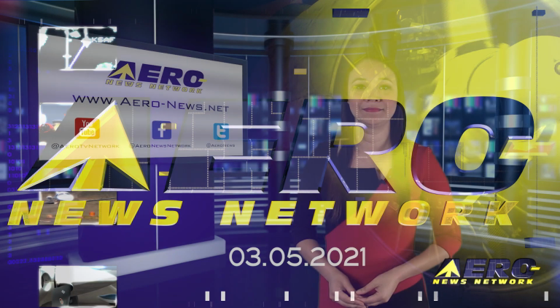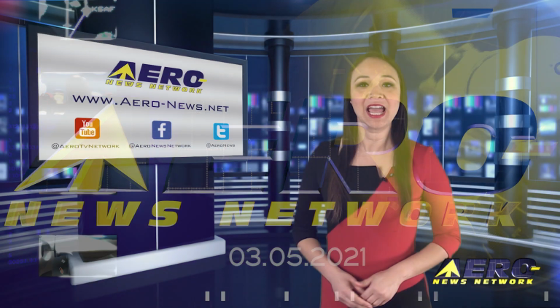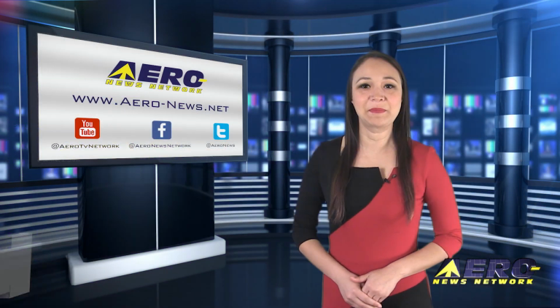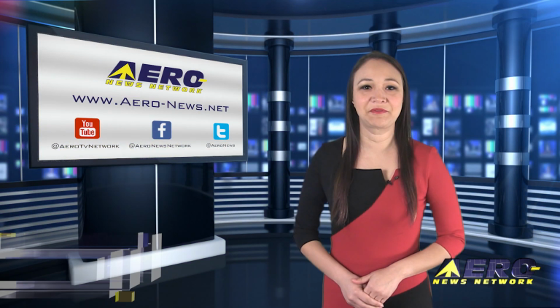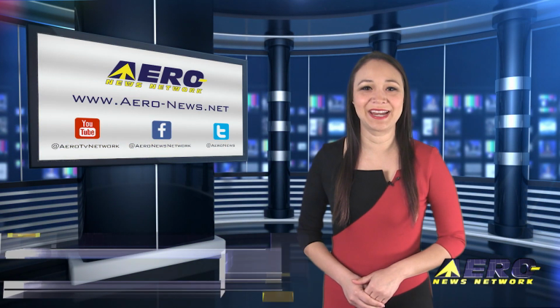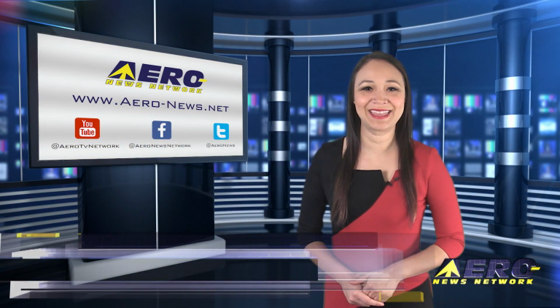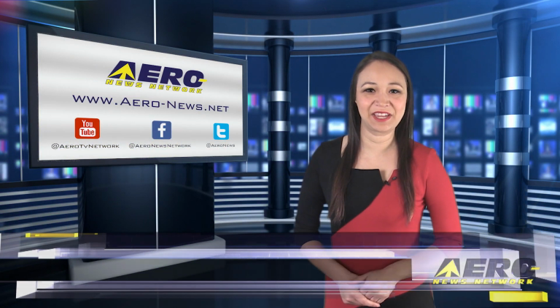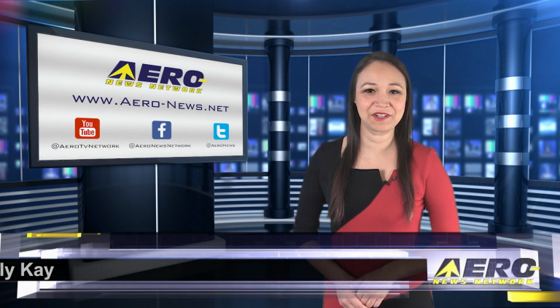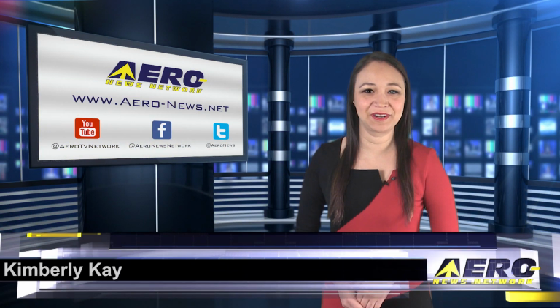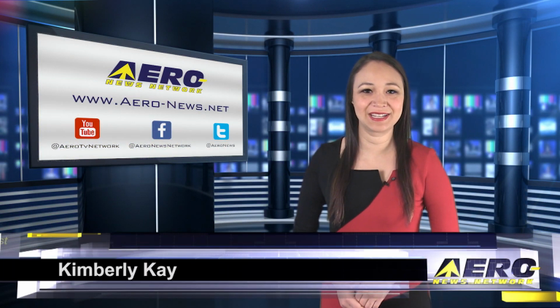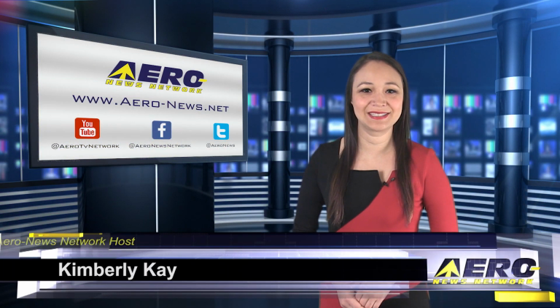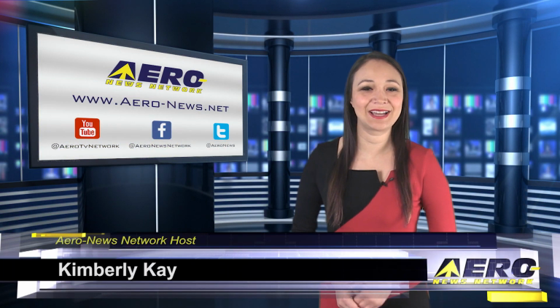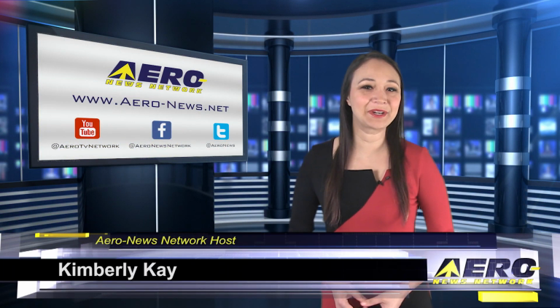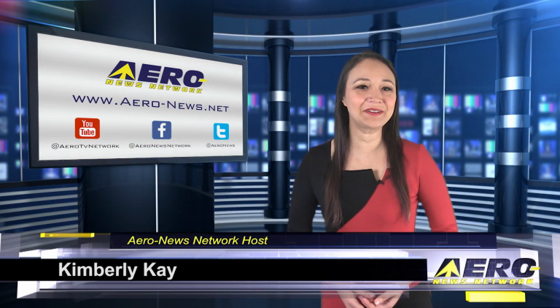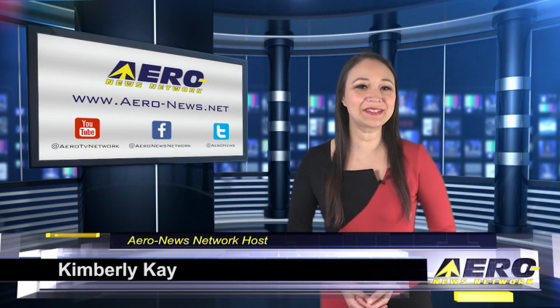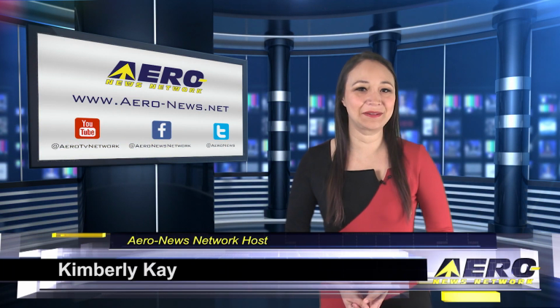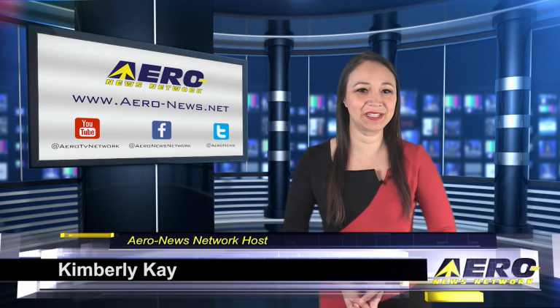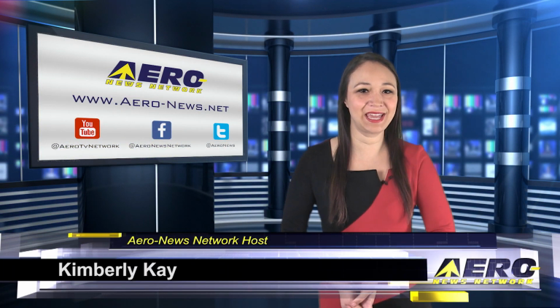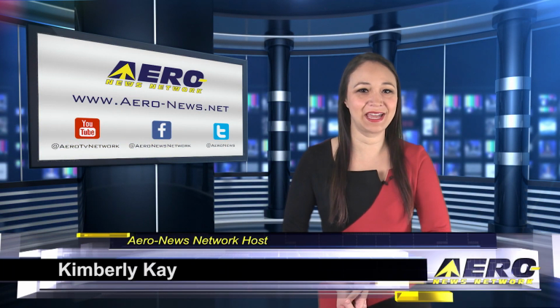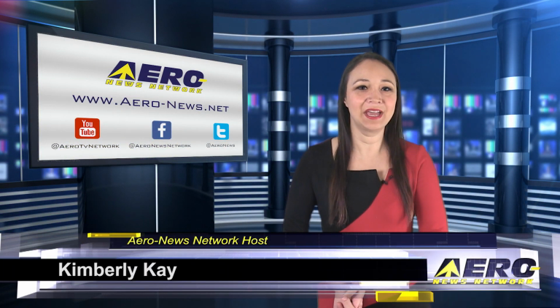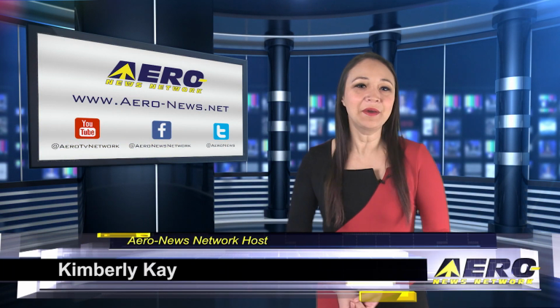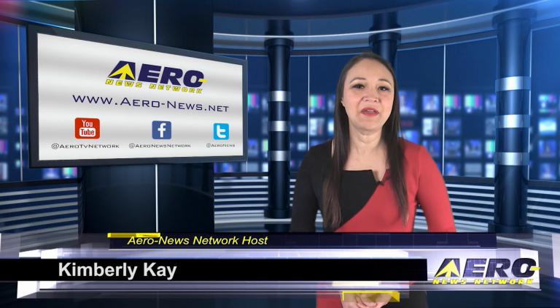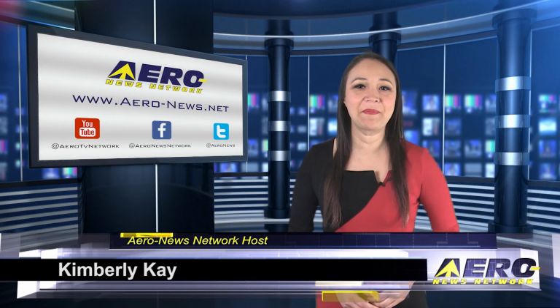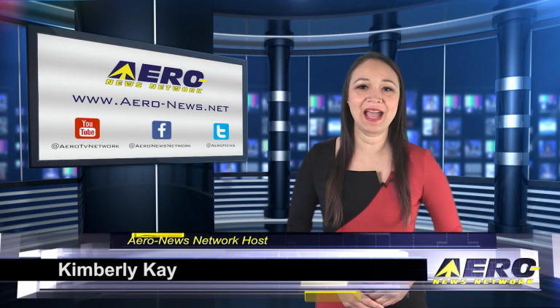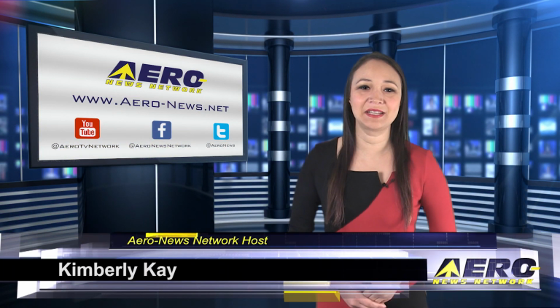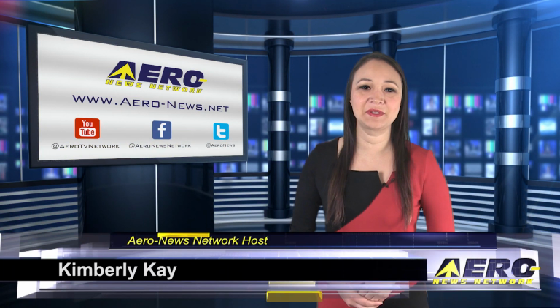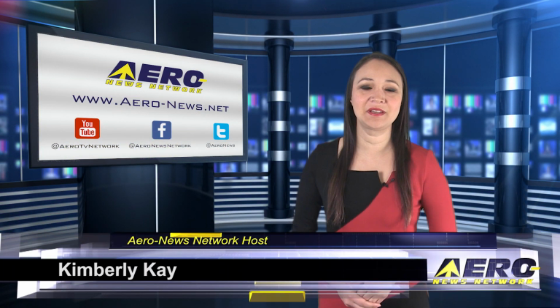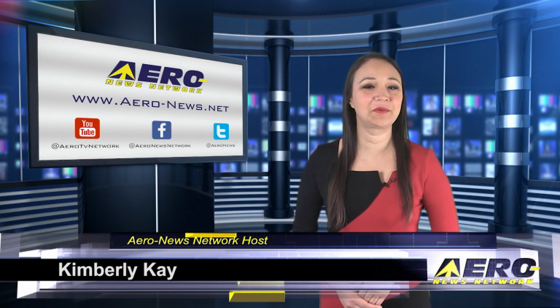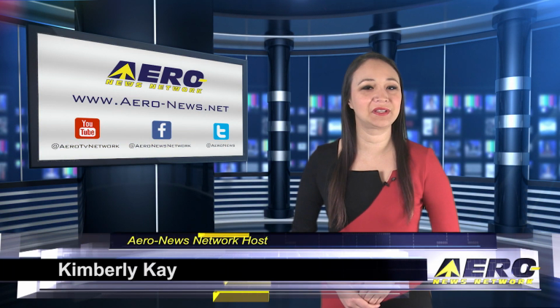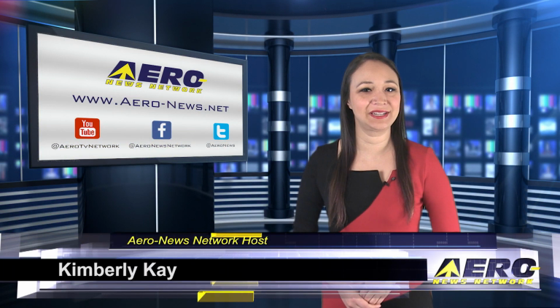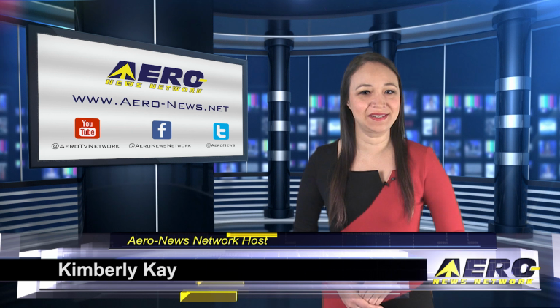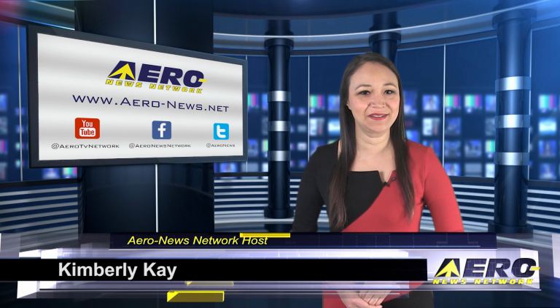Happy Friday, thank you for joining us. I'm your host, Kimberly Kaye. We have a packed episode with the latest news.